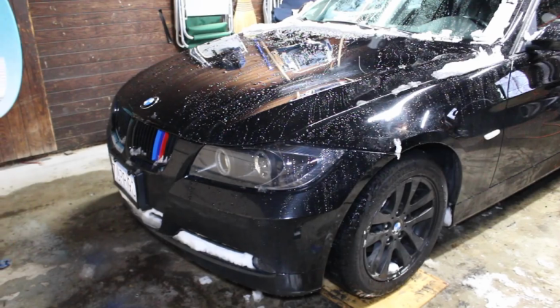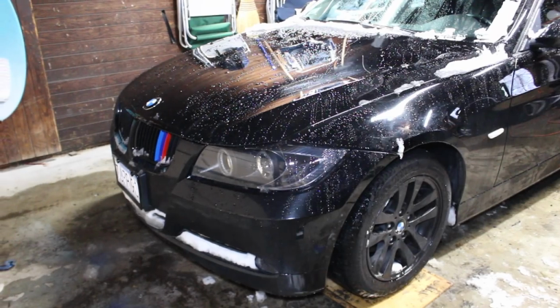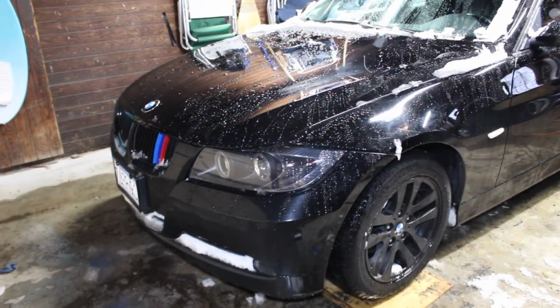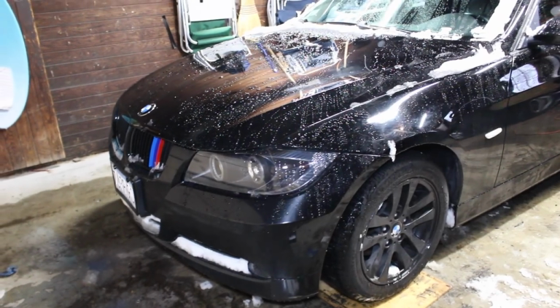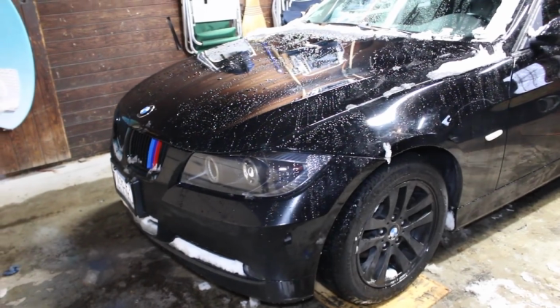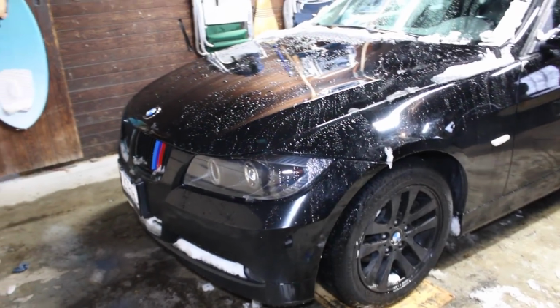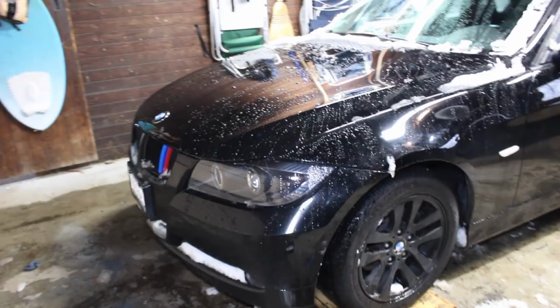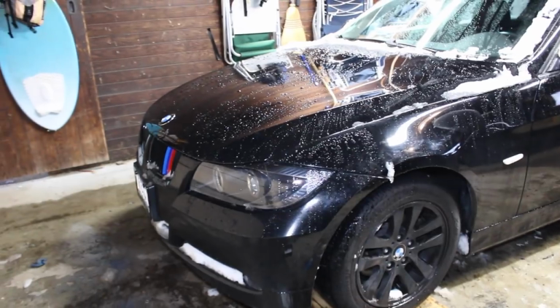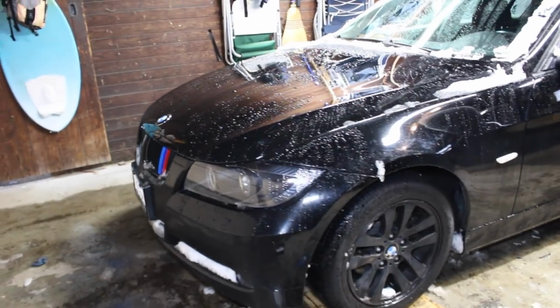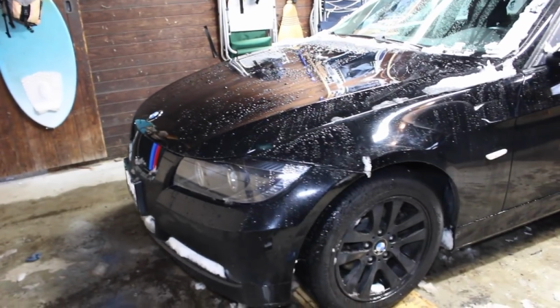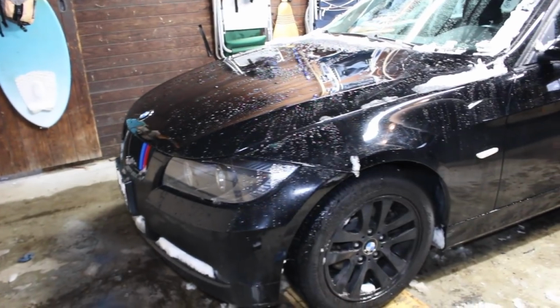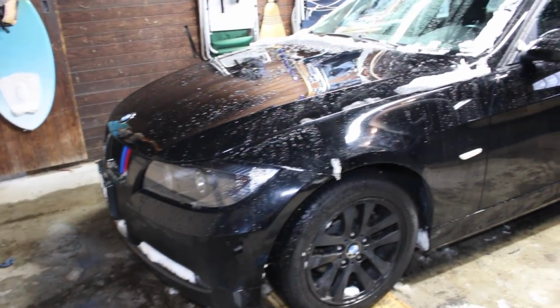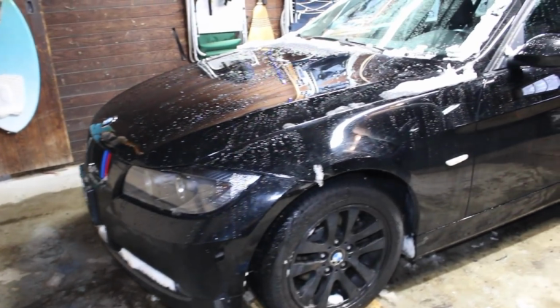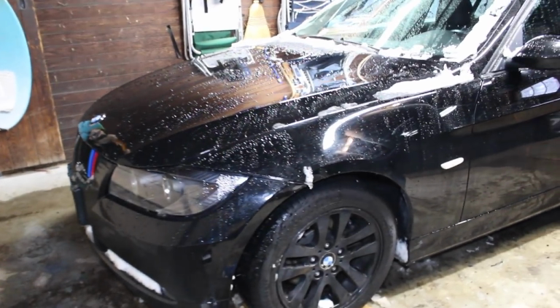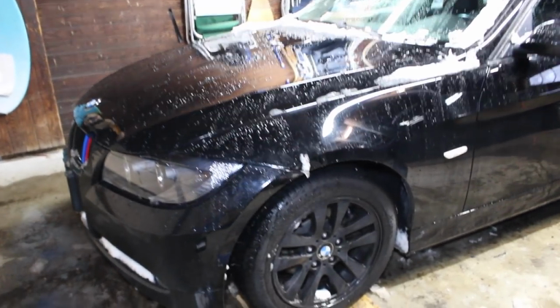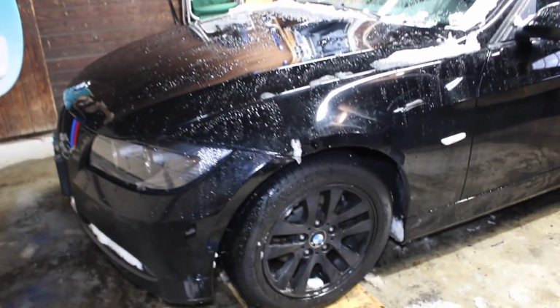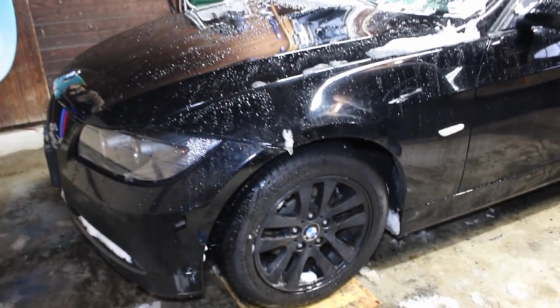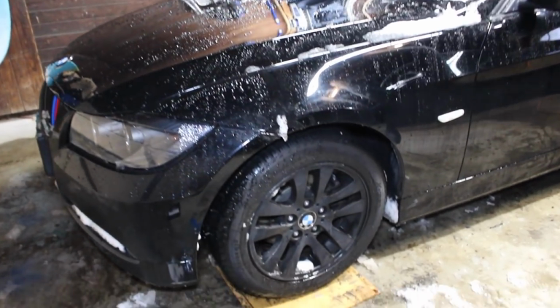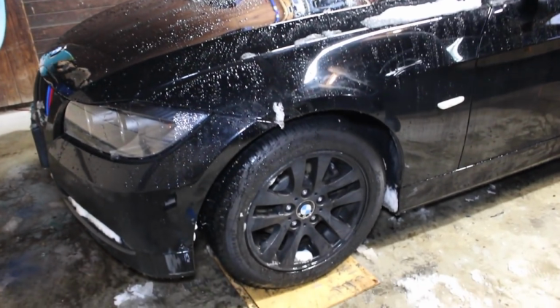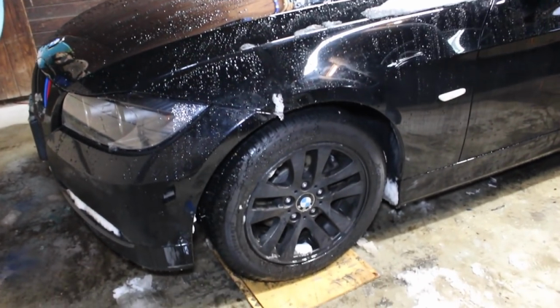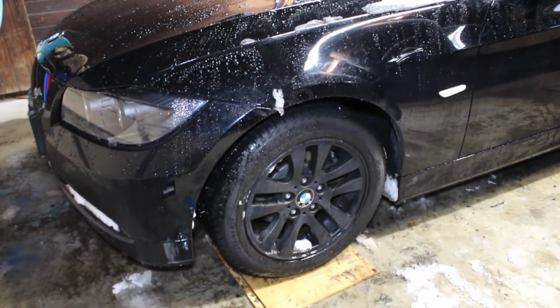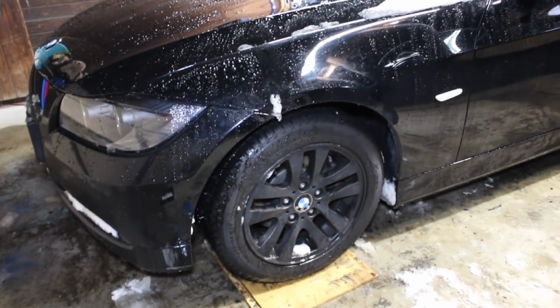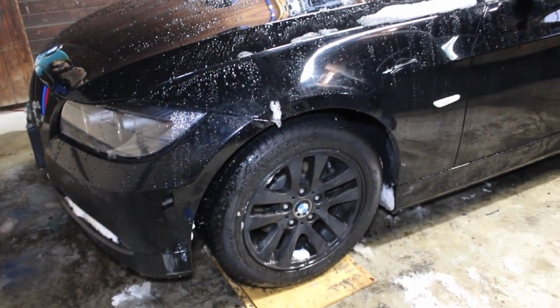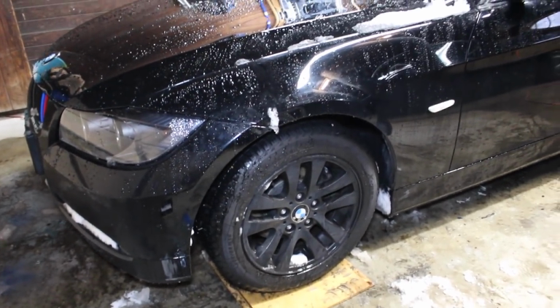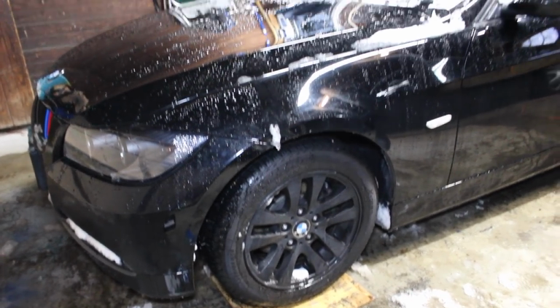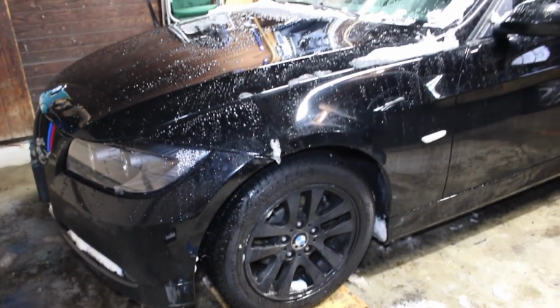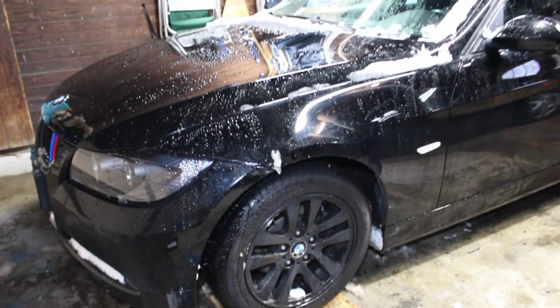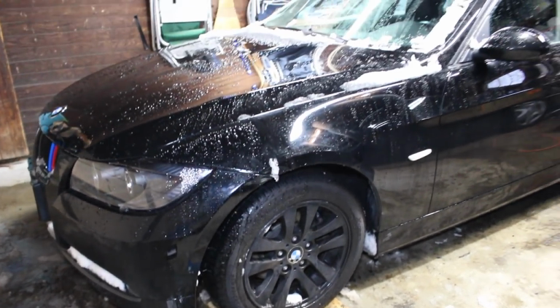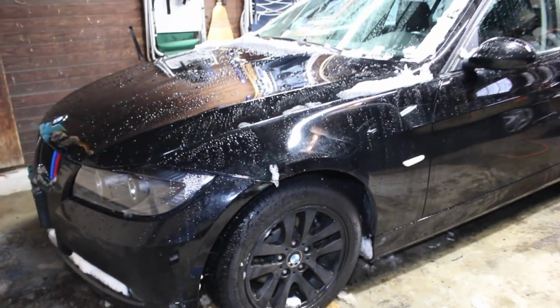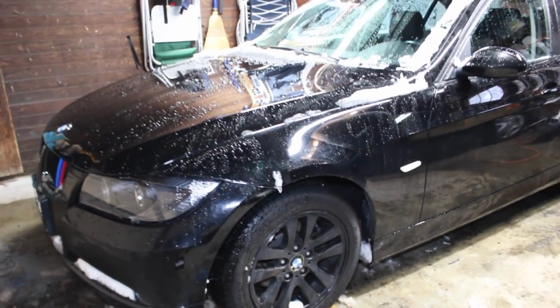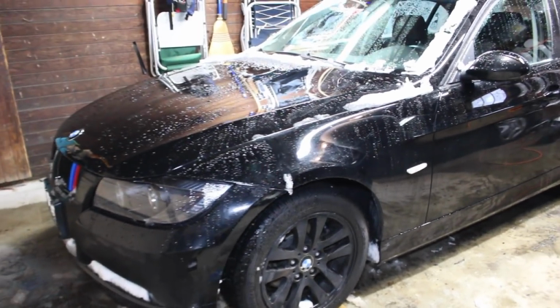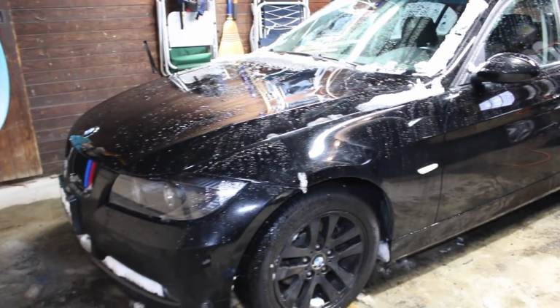So this isn't necessary for installation, but I'll be removing this front wheel to give you a better view of what we're doing.